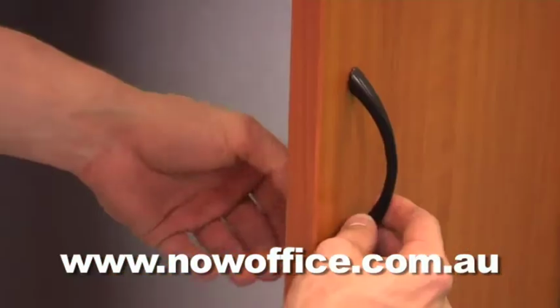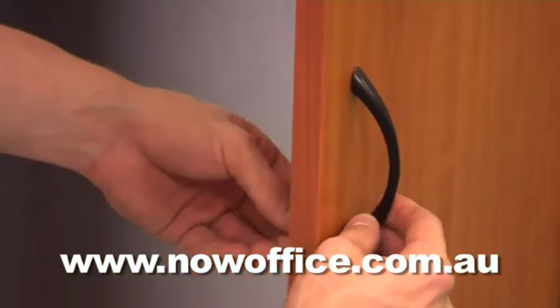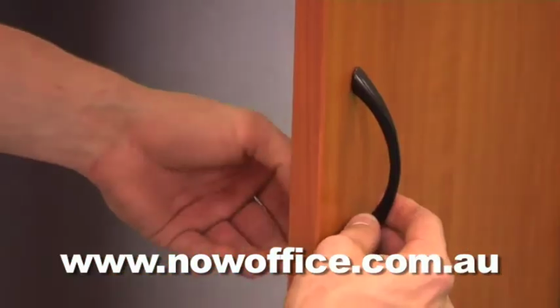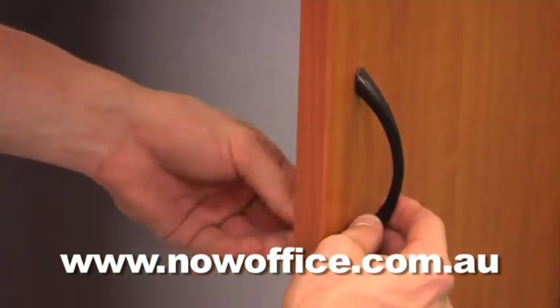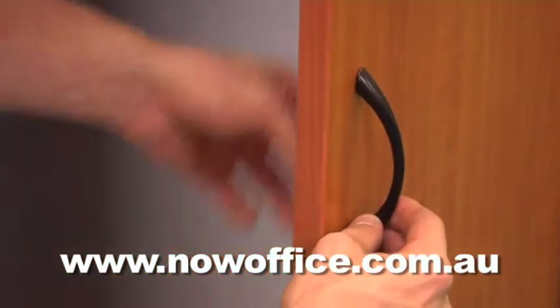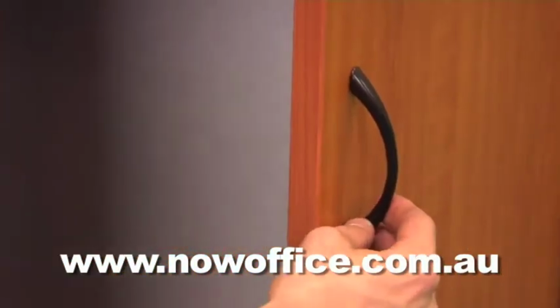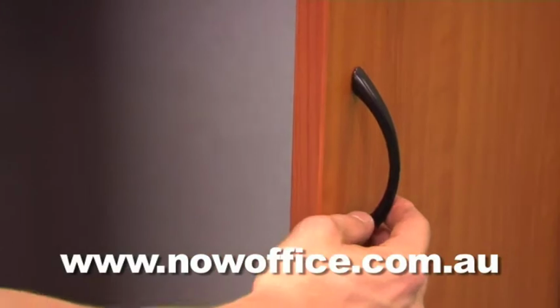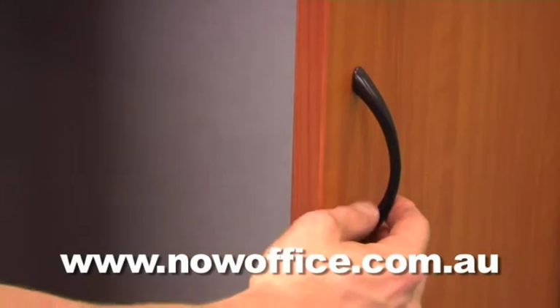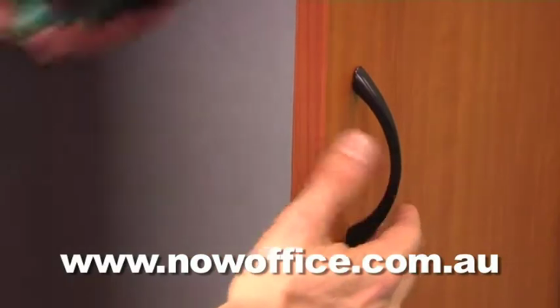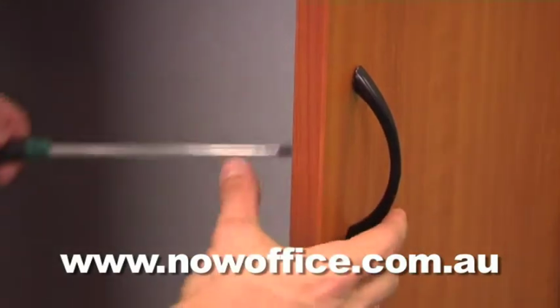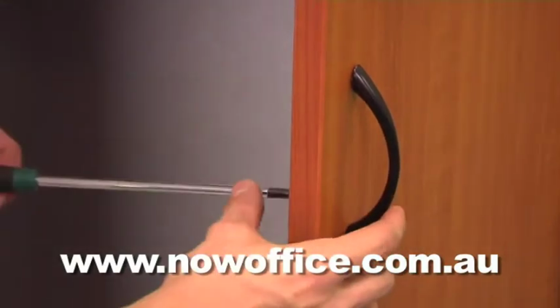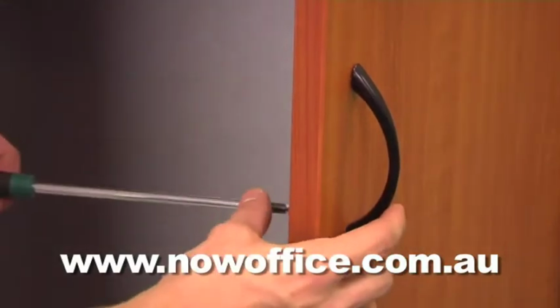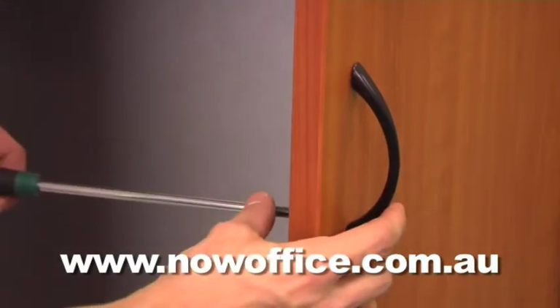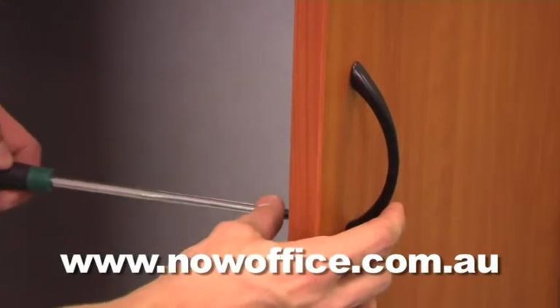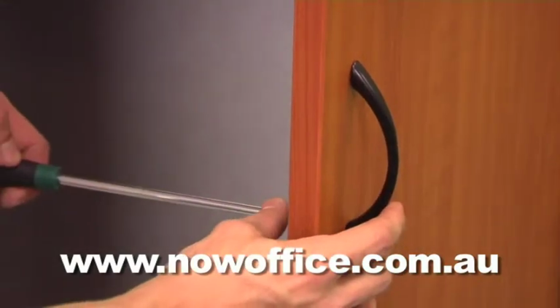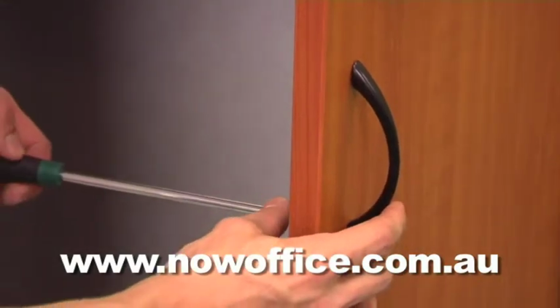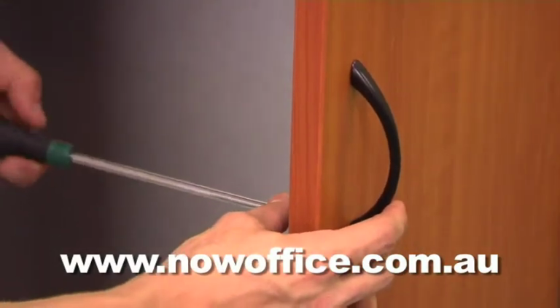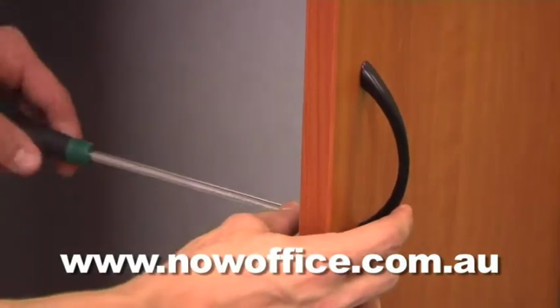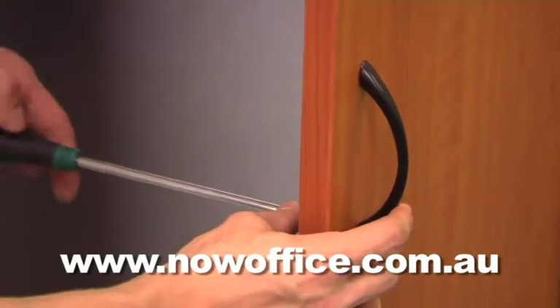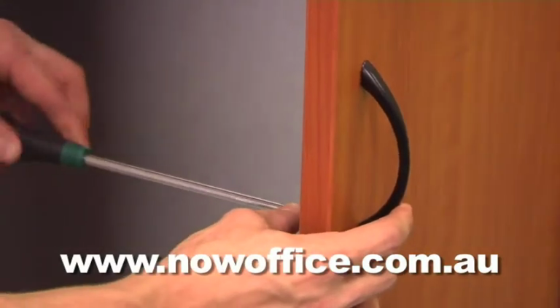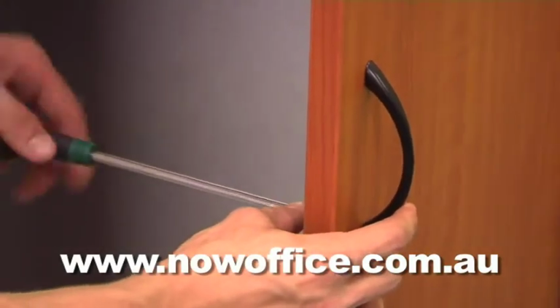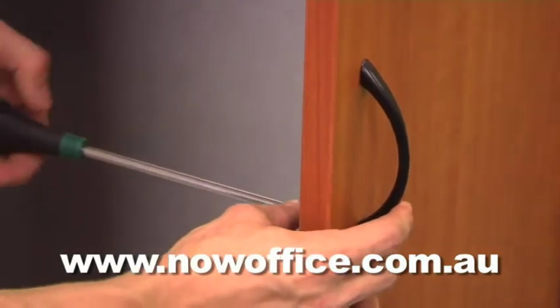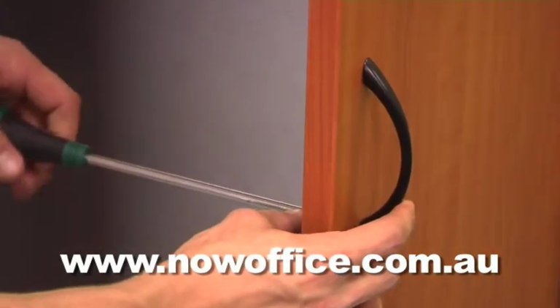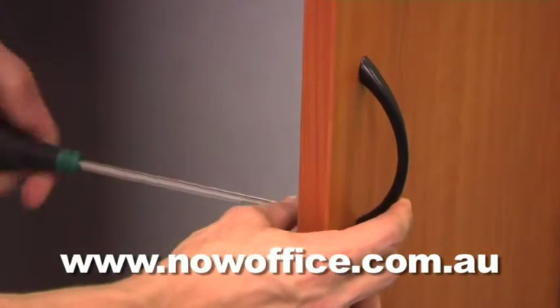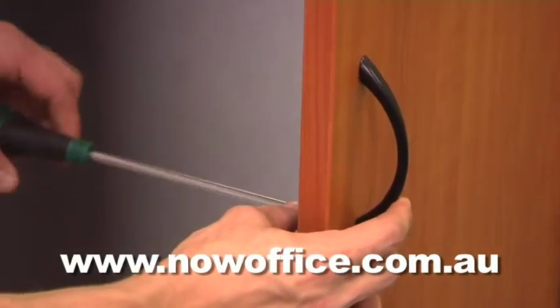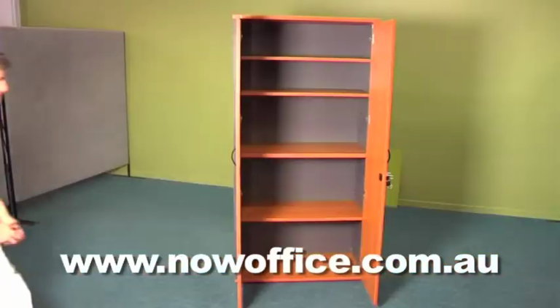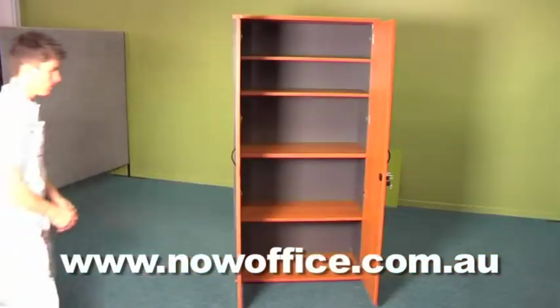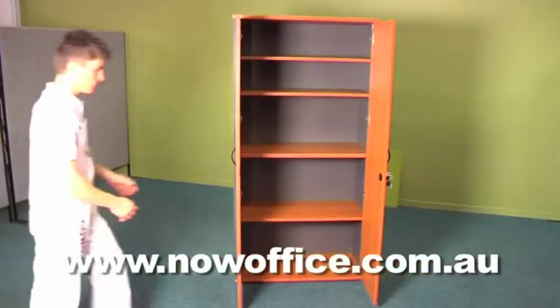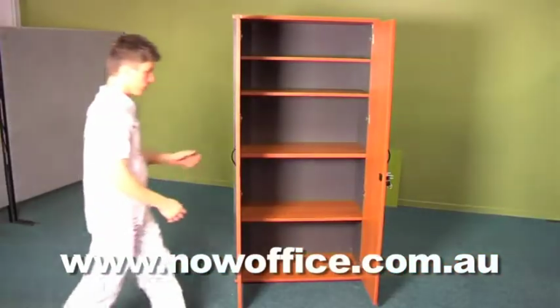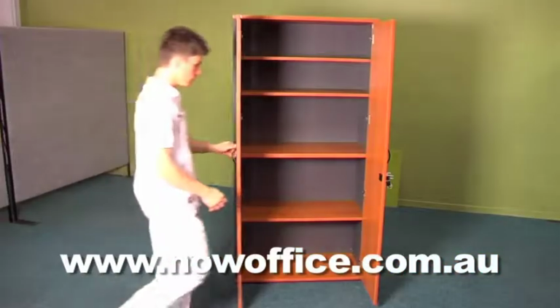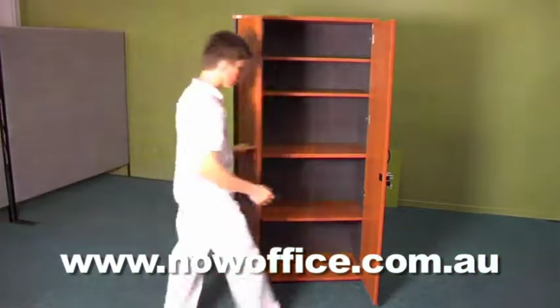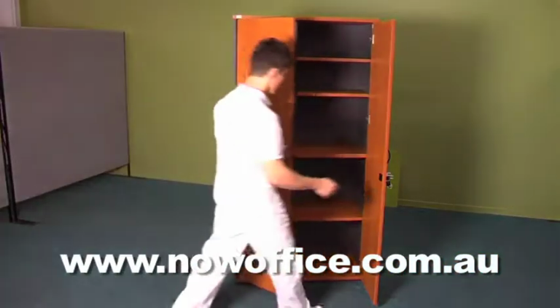Now insert your handles. Don't ever tighten the screws up until you've got it all lined up. There's your finished cupboard.